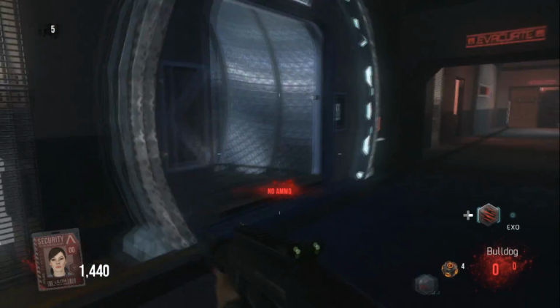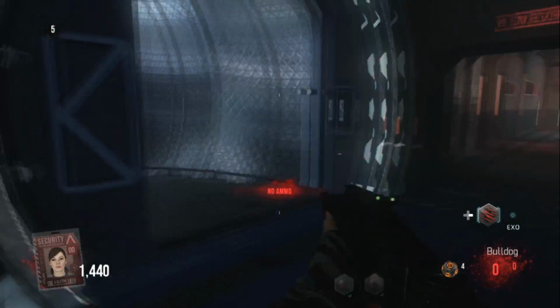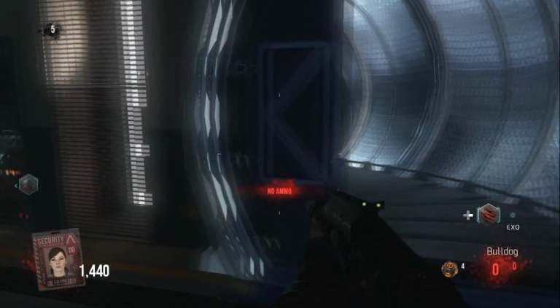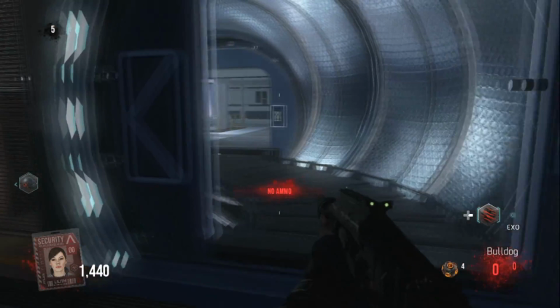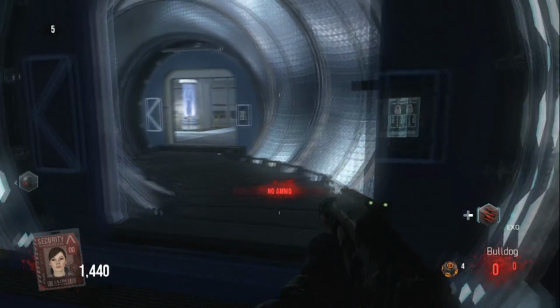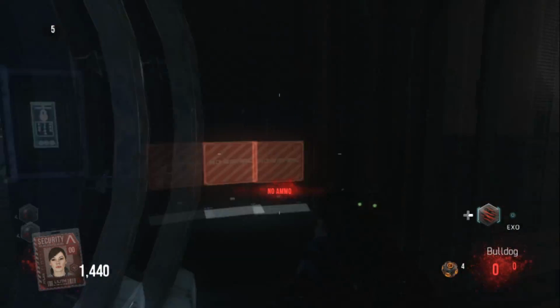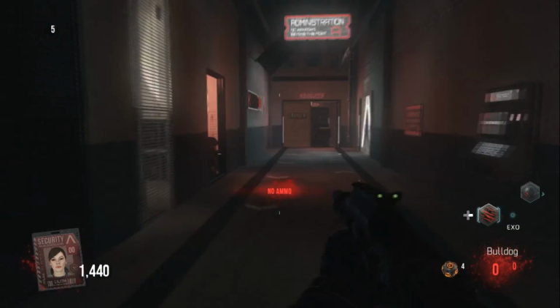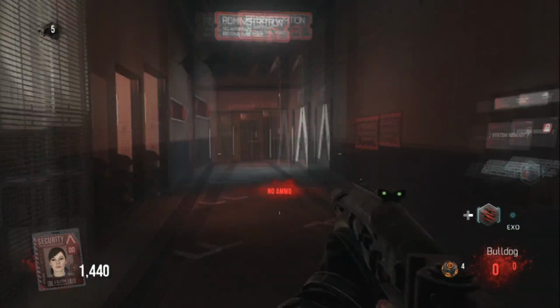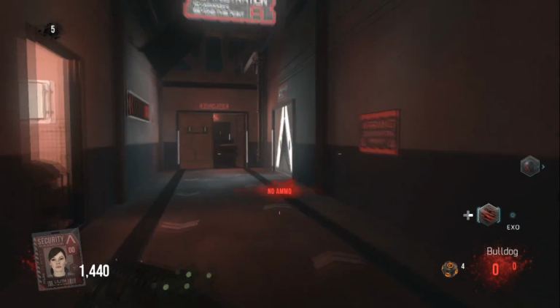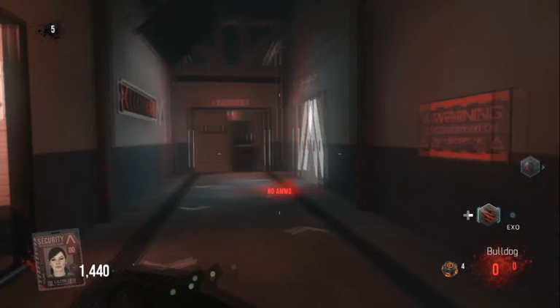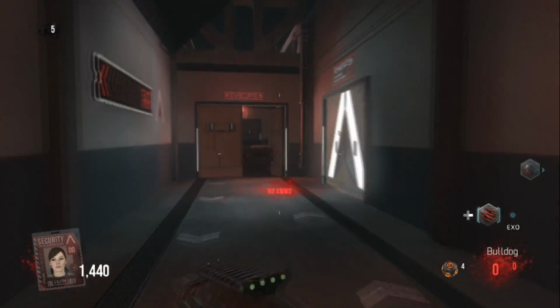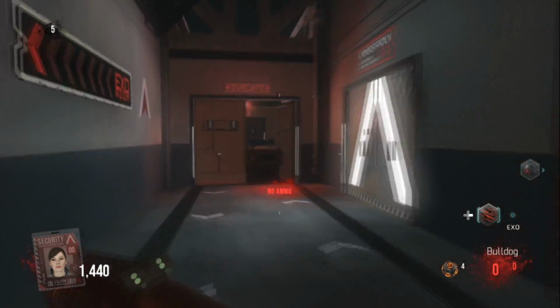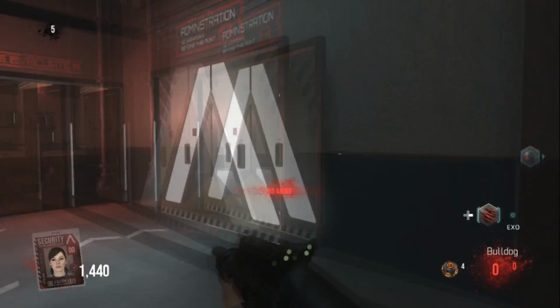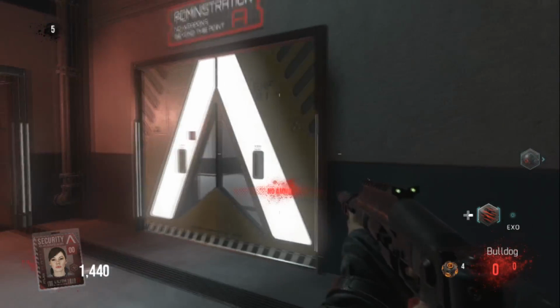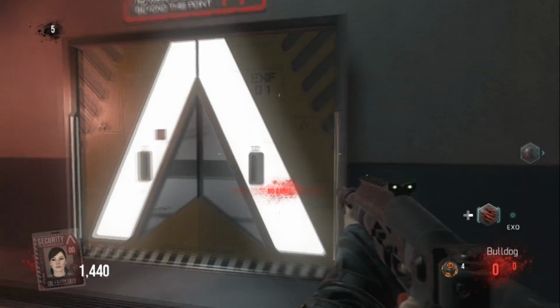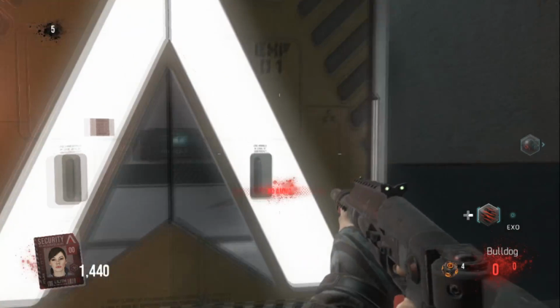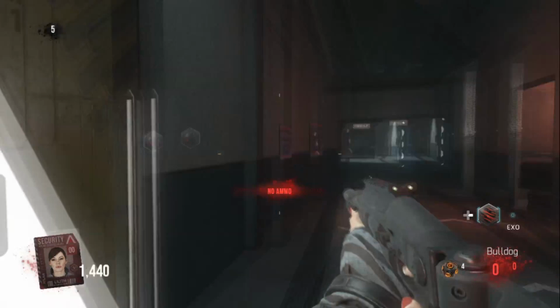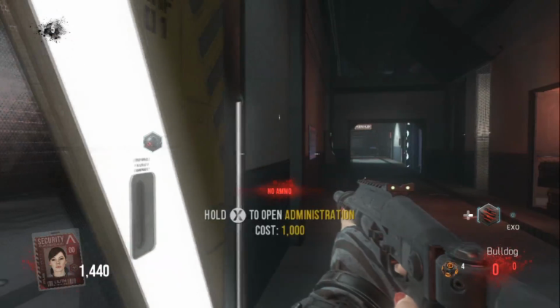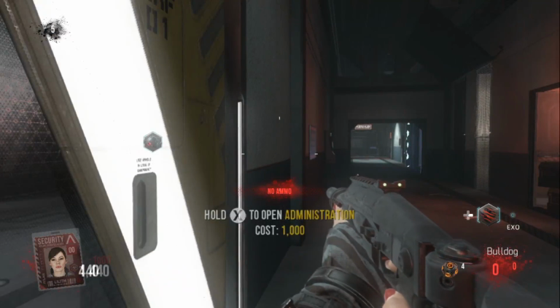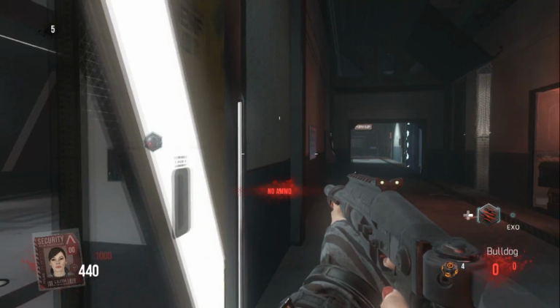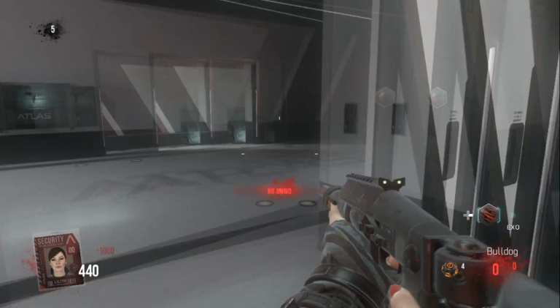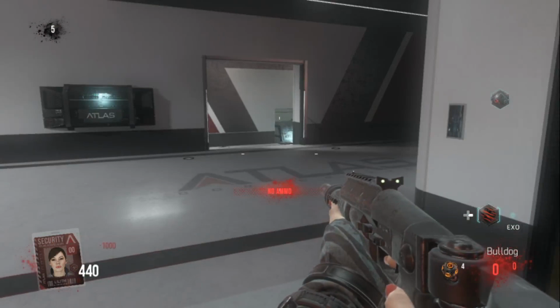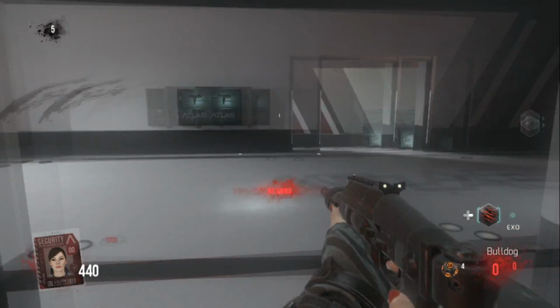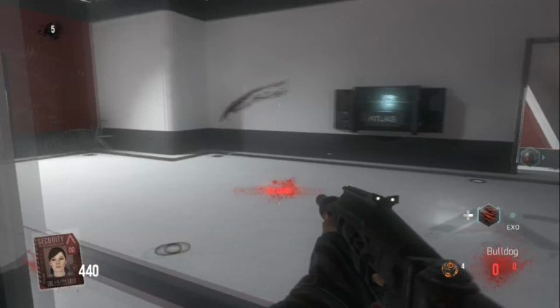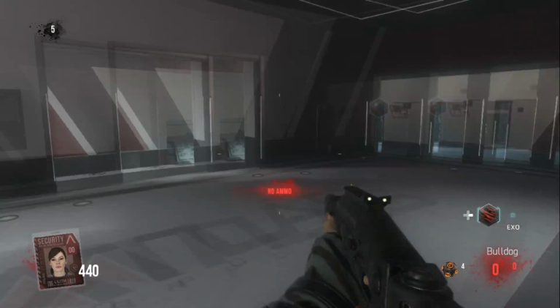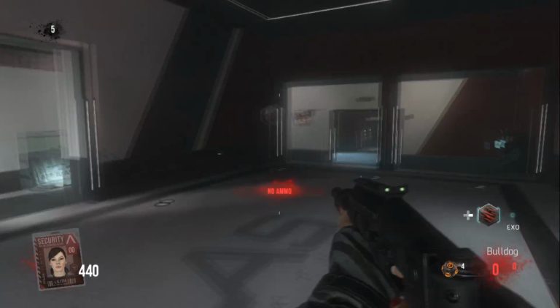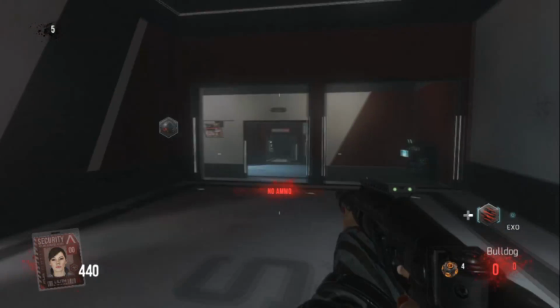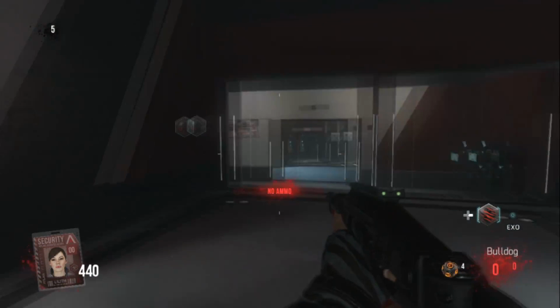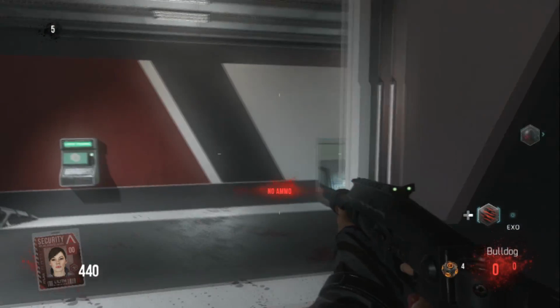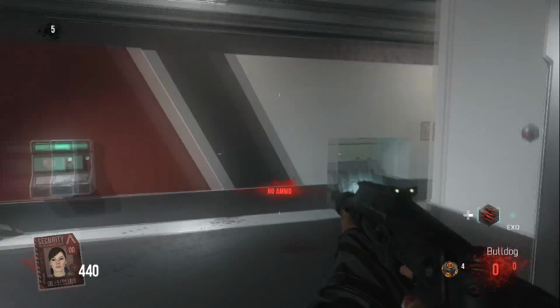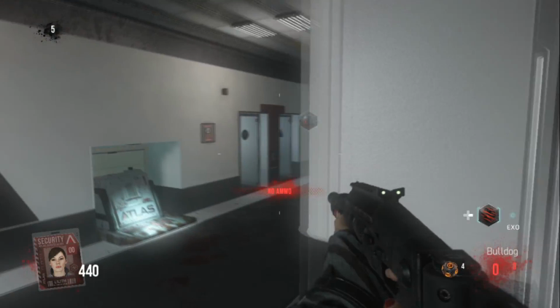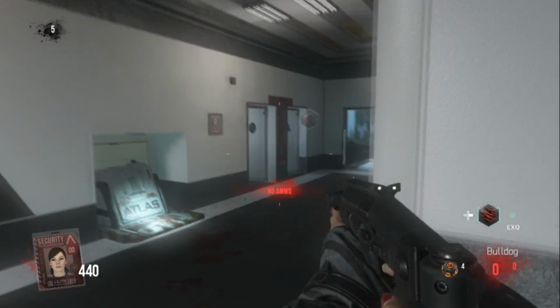Open those two doors and then run all the way down here. There should be another door on the right — open that door. Once you've opened that door you're actually in the room where it is.